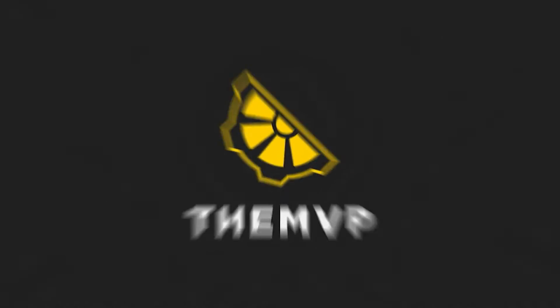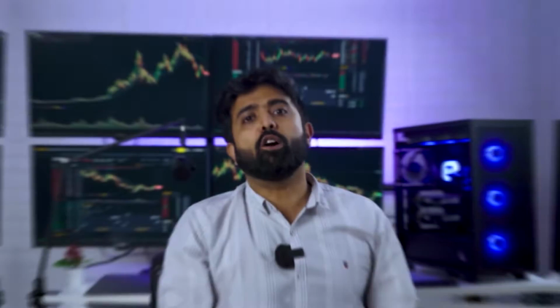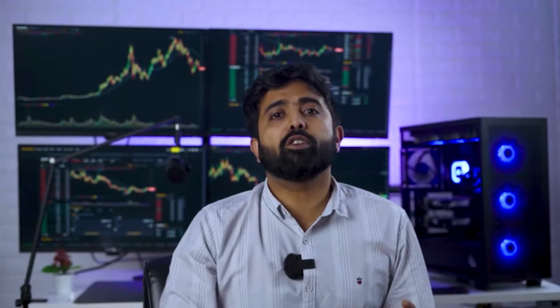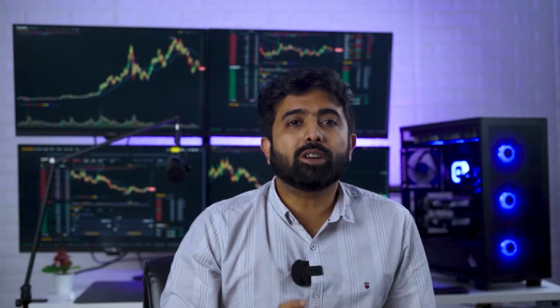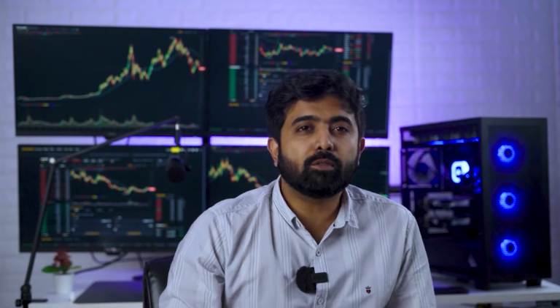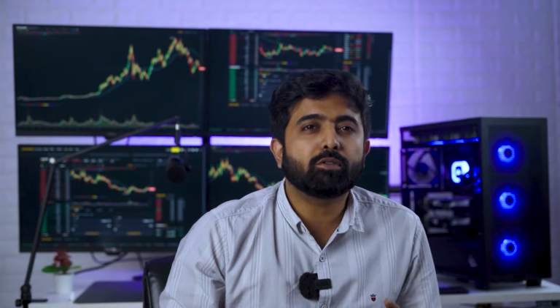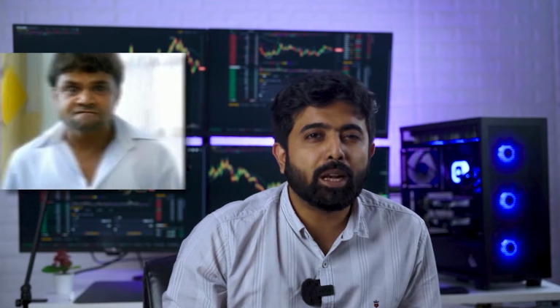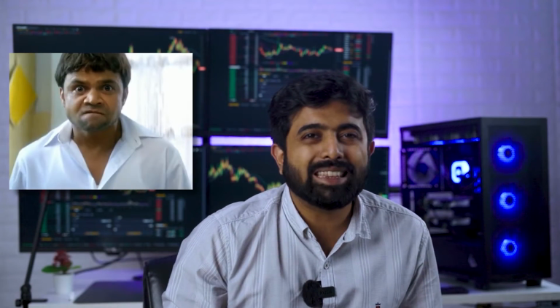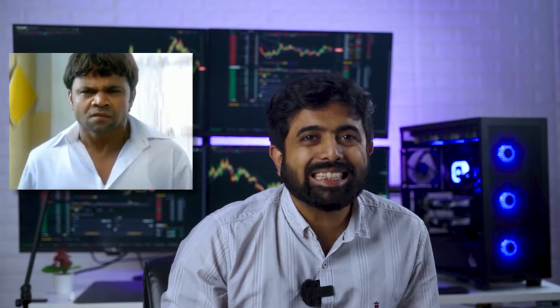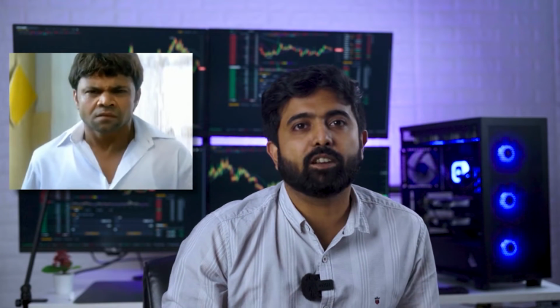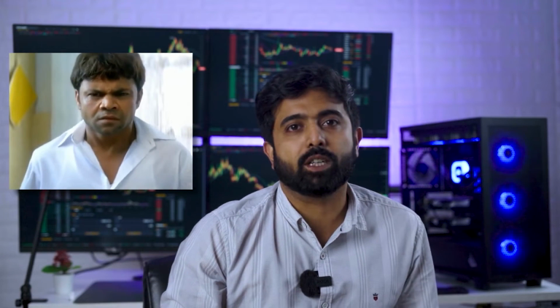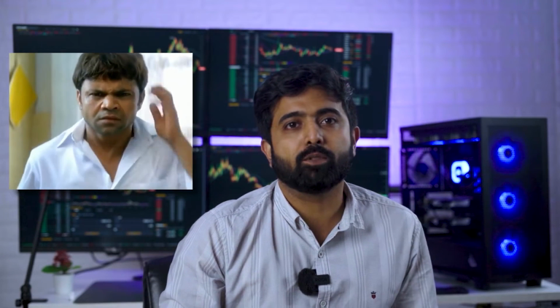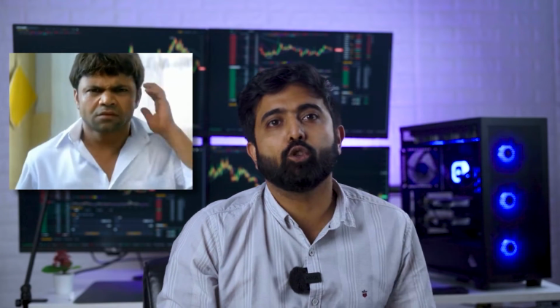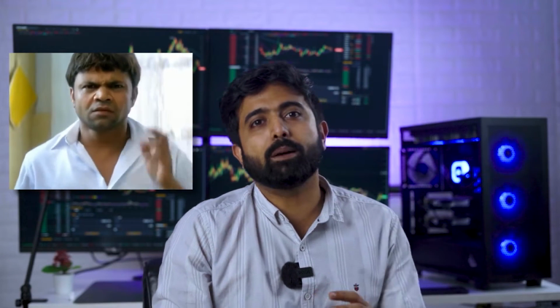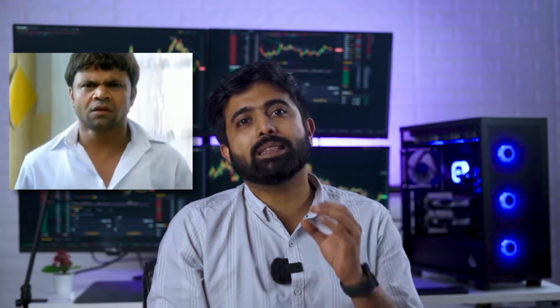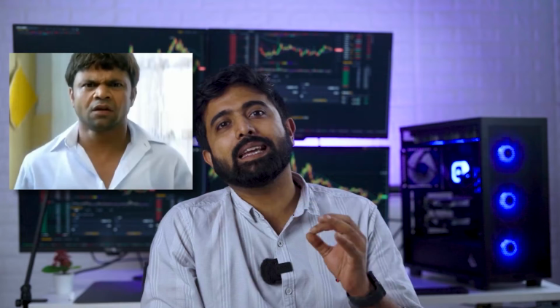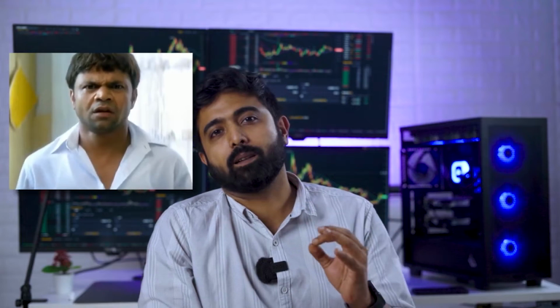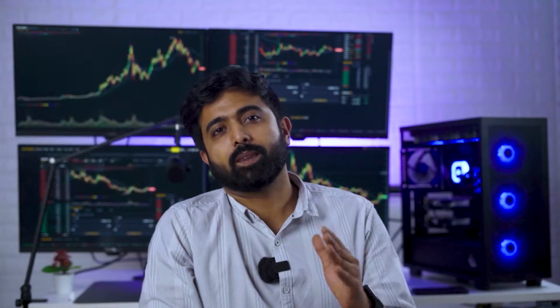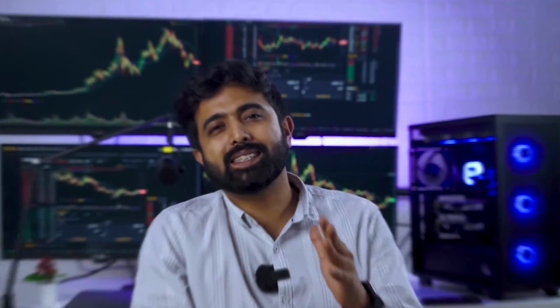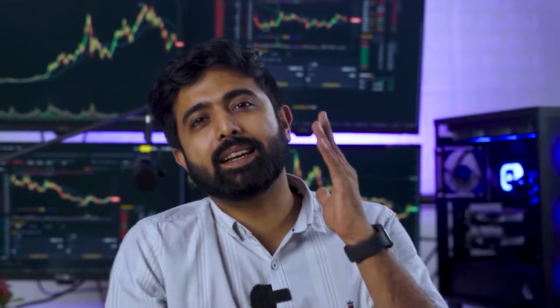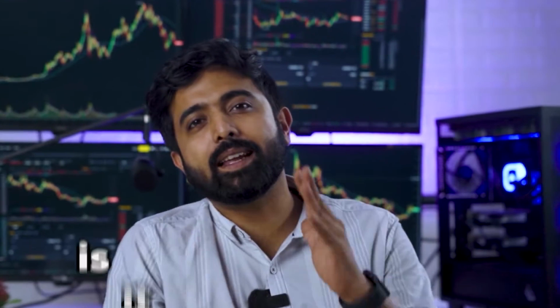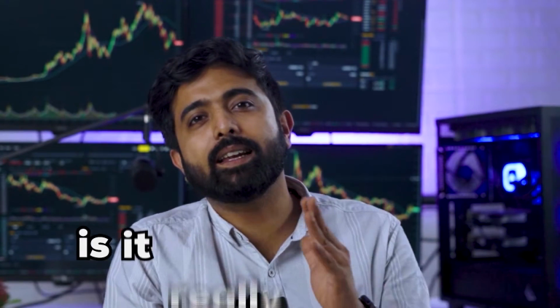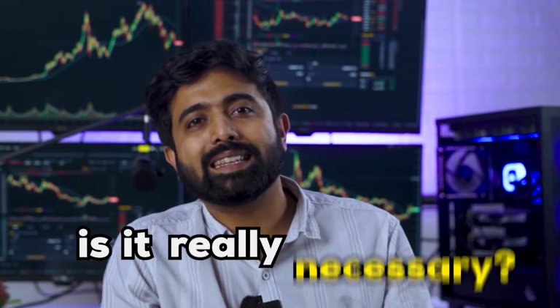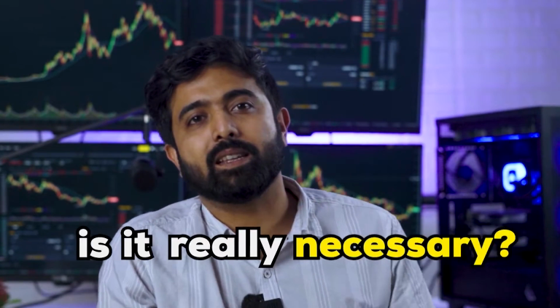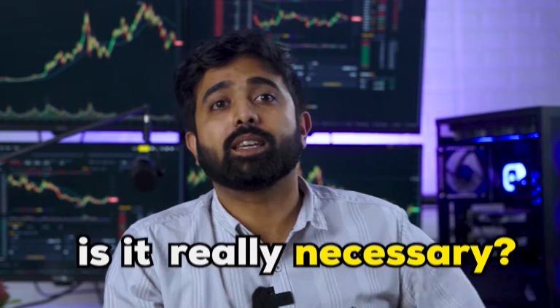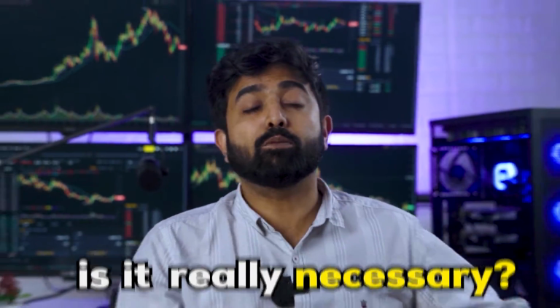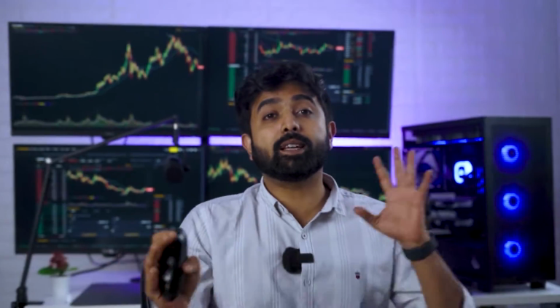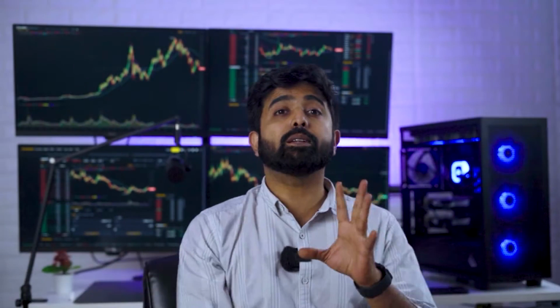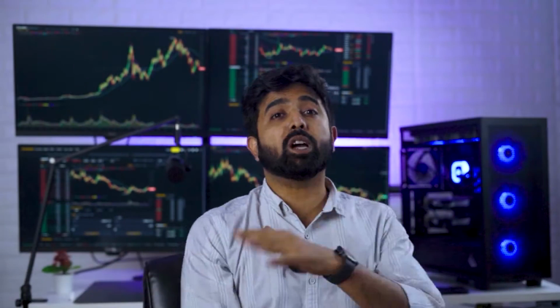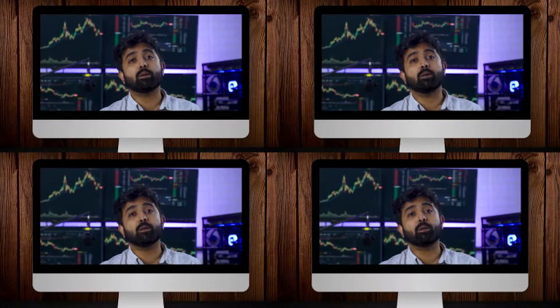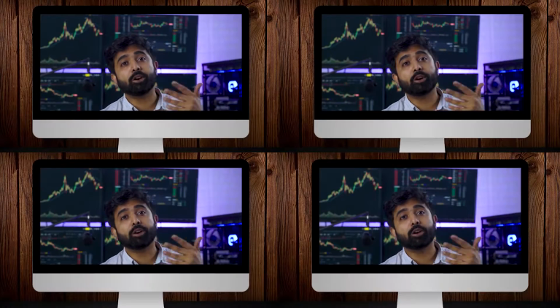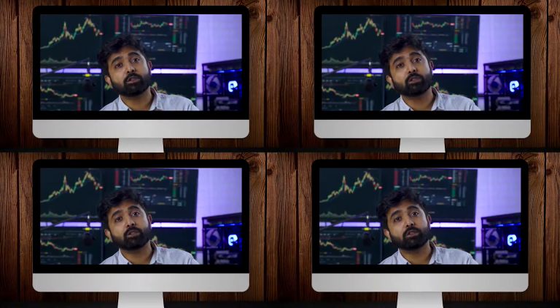Now if you are not someone who is familiar with these kind of setups, you might be thinking — is it really necessary?